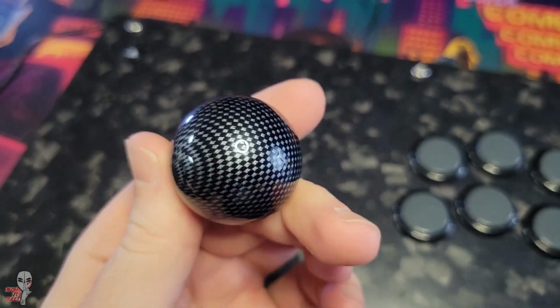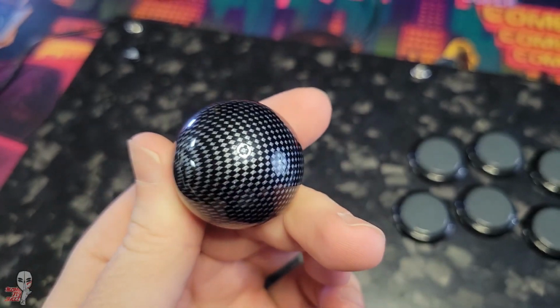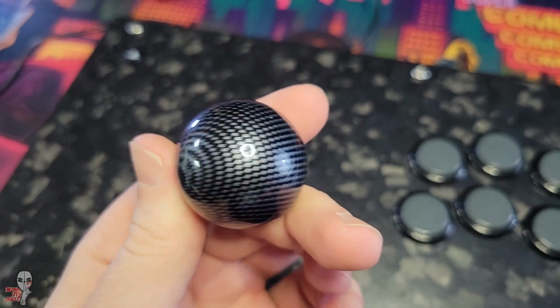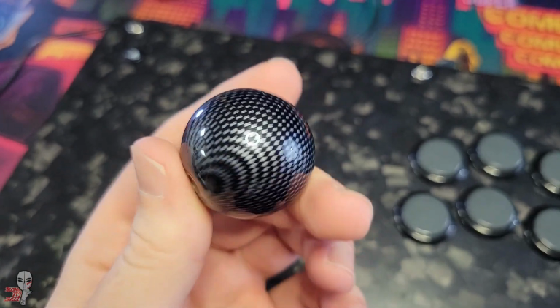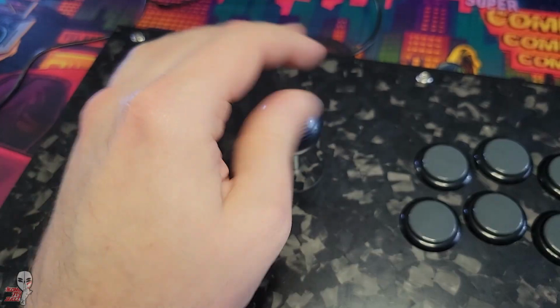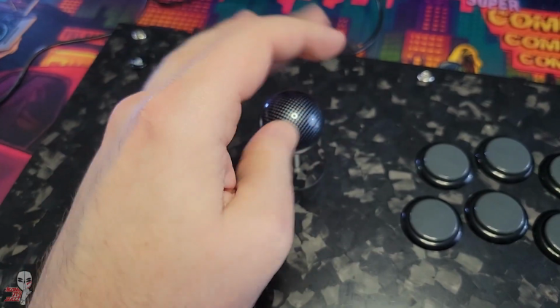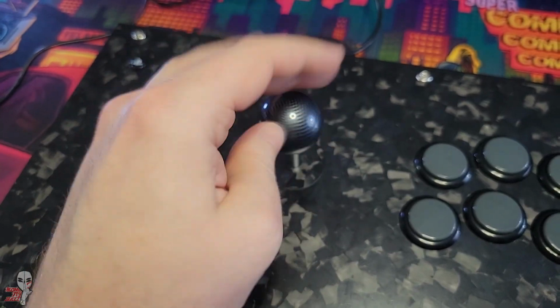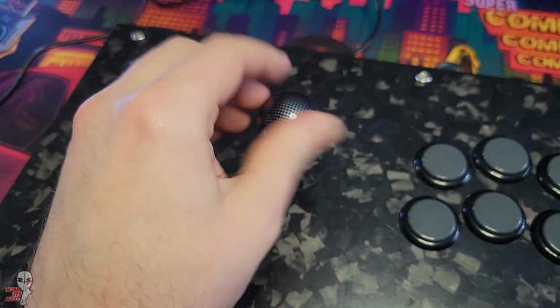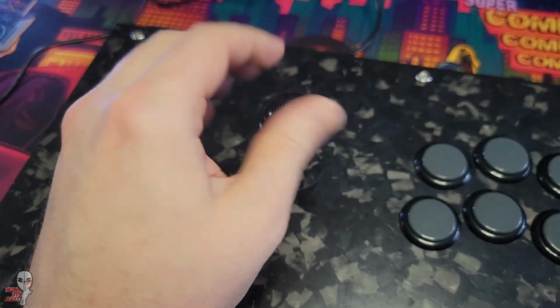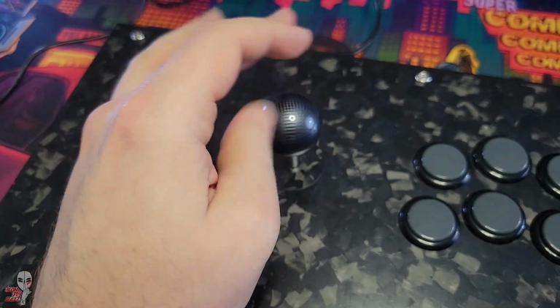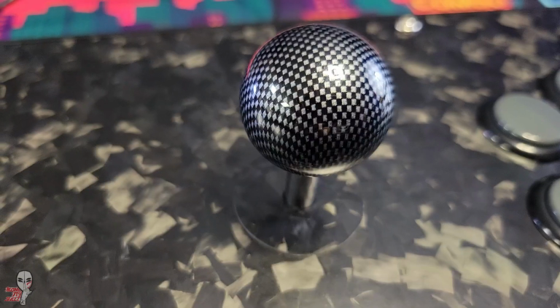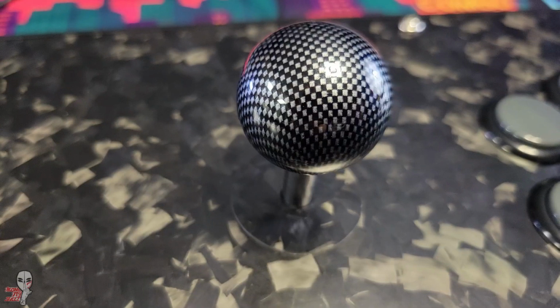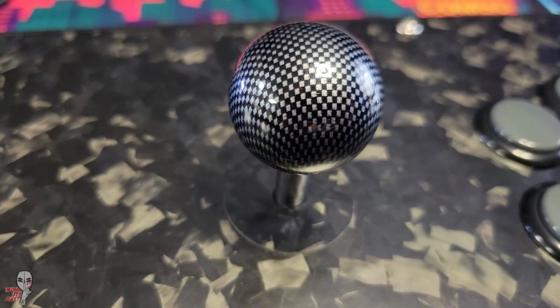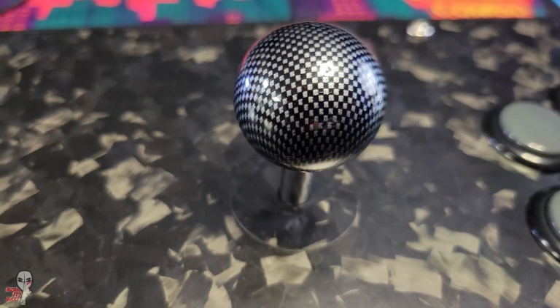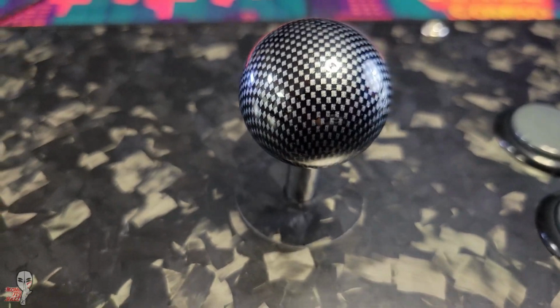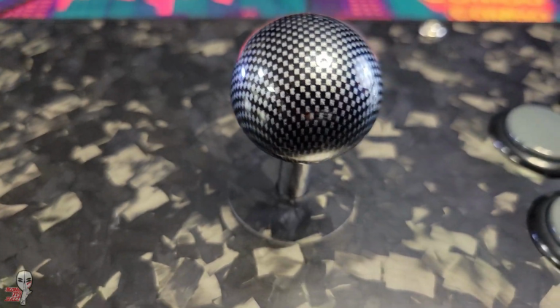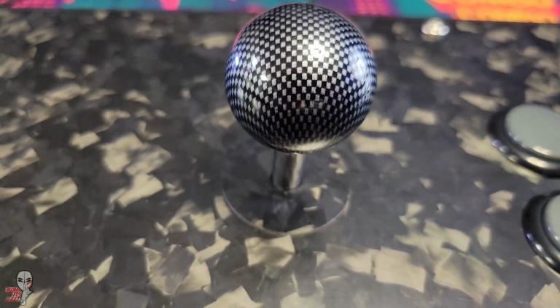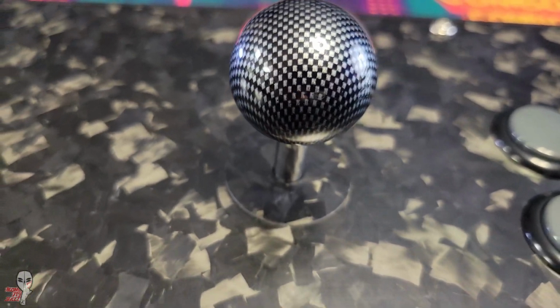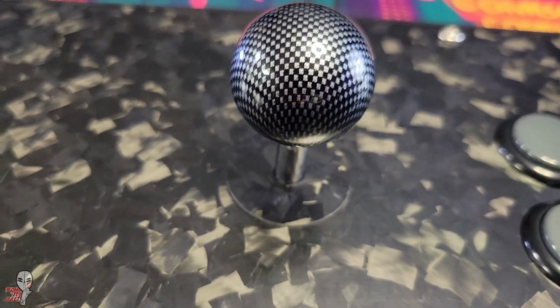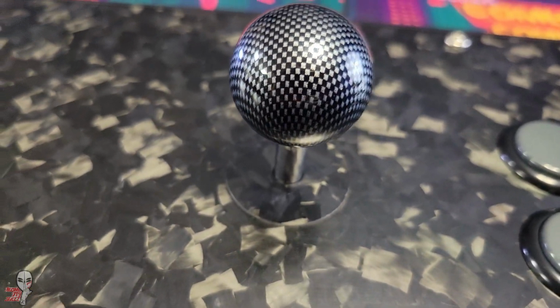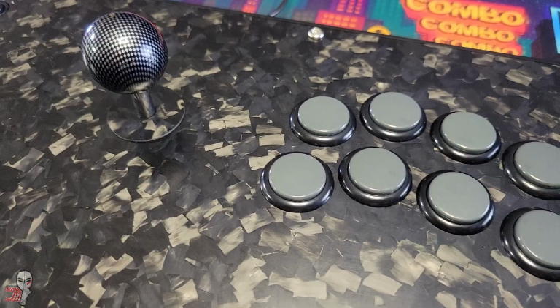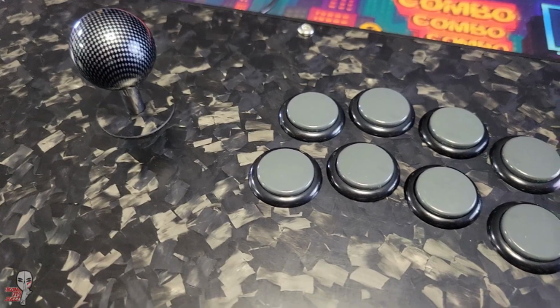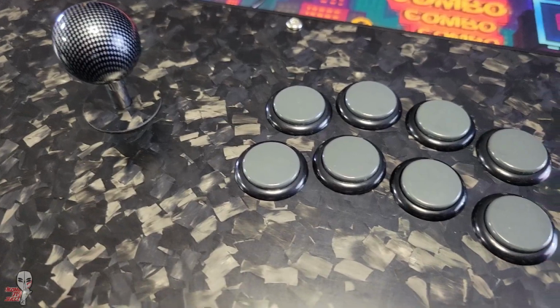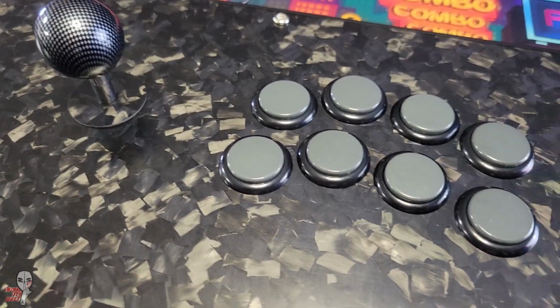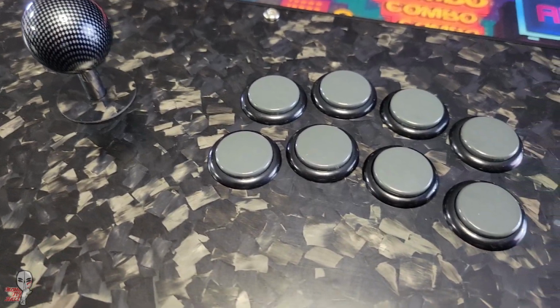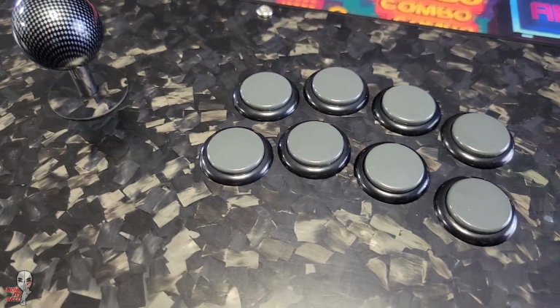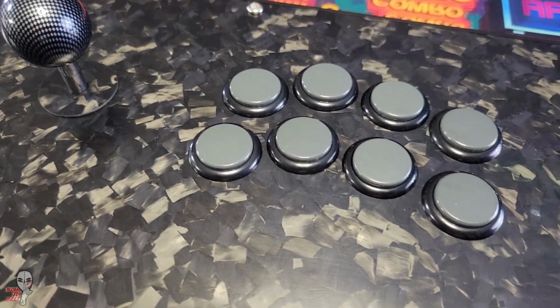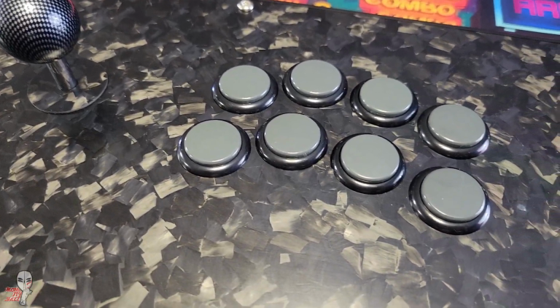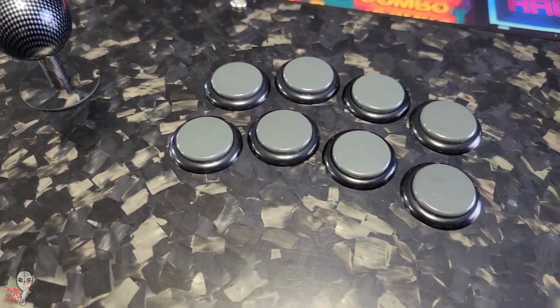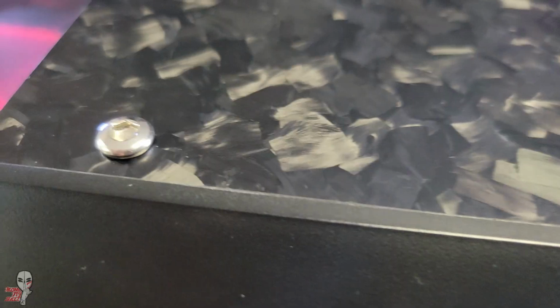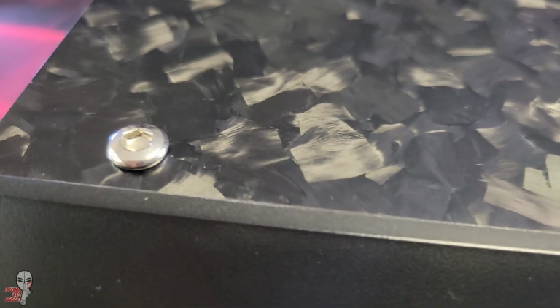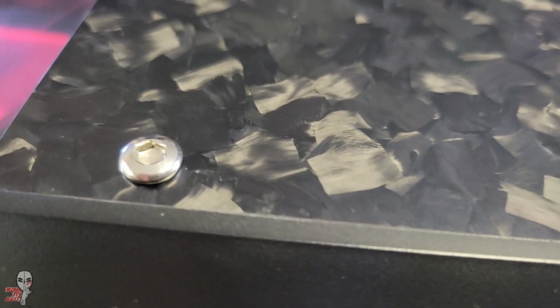Still, forged carbon has a really cool aesthetic and it definitely has that wow factor if you're looking for a new angle on your next stick.